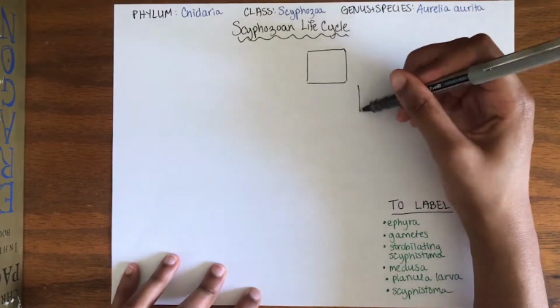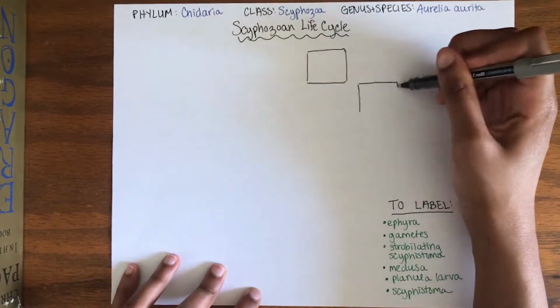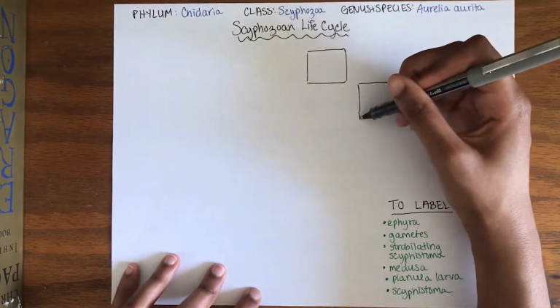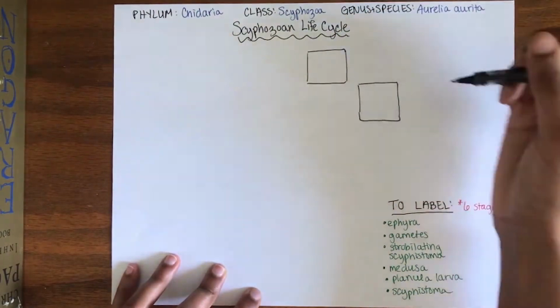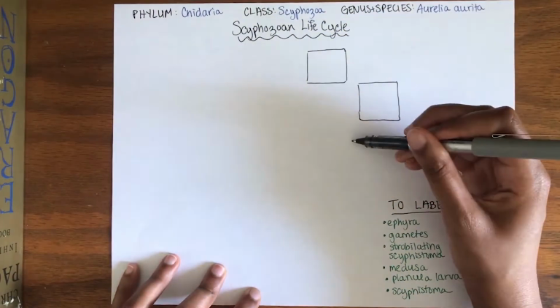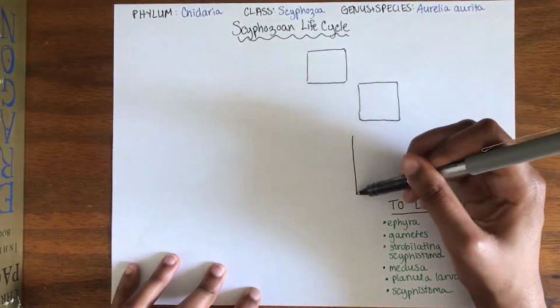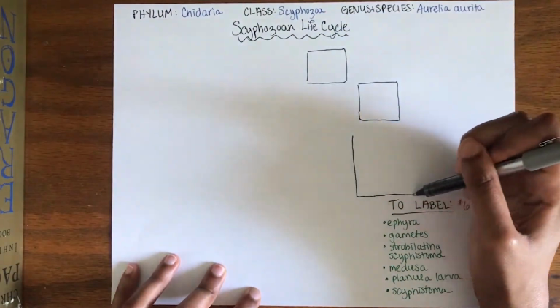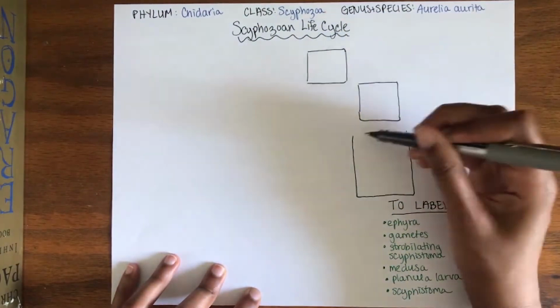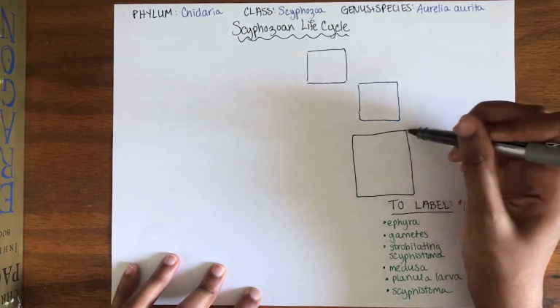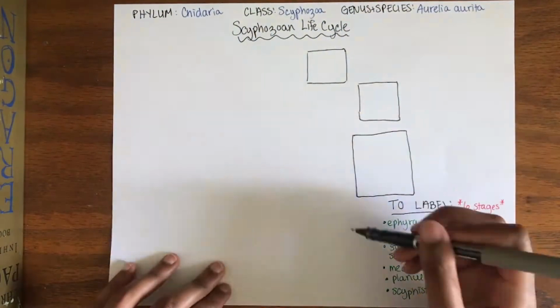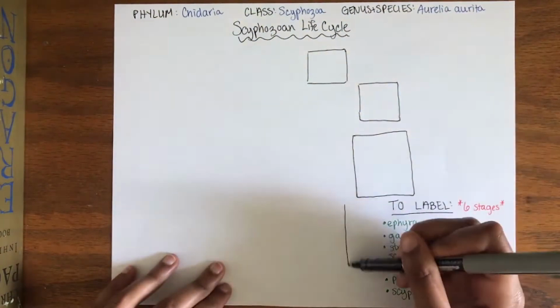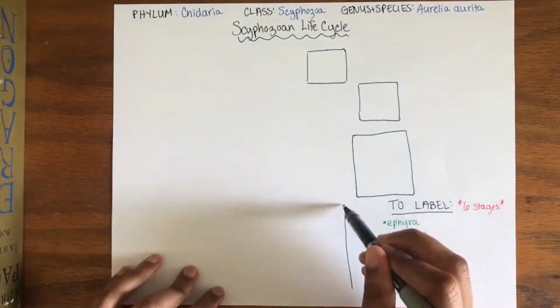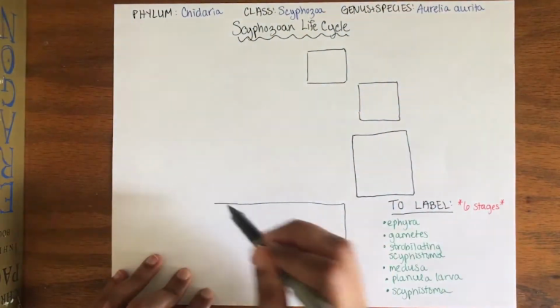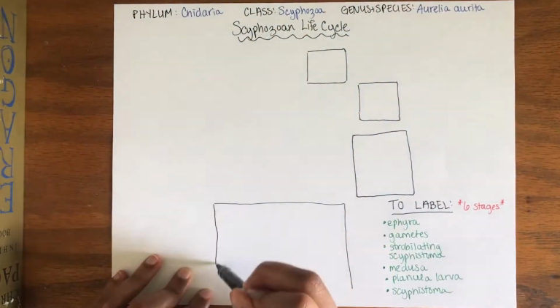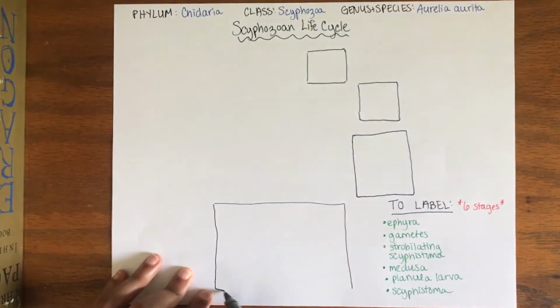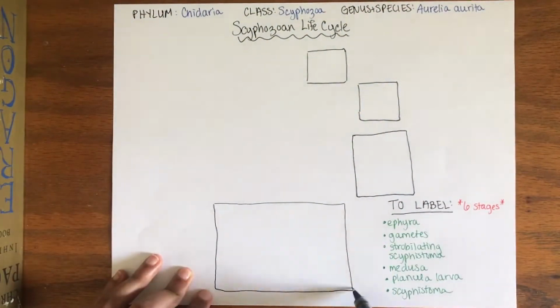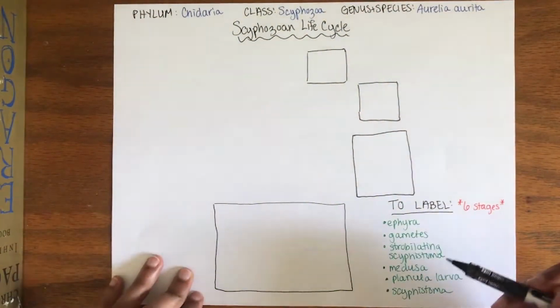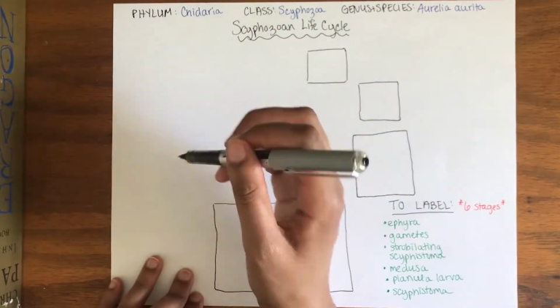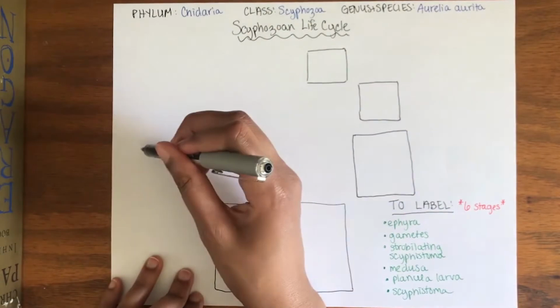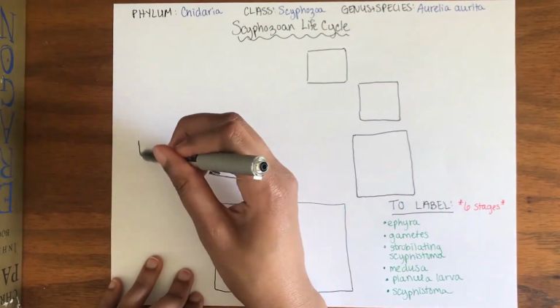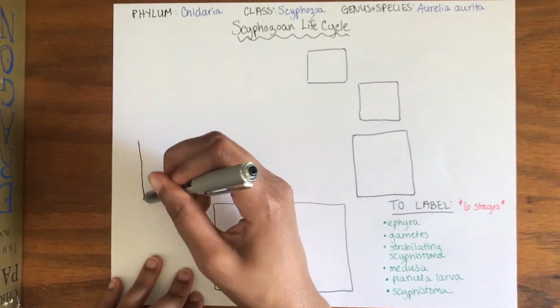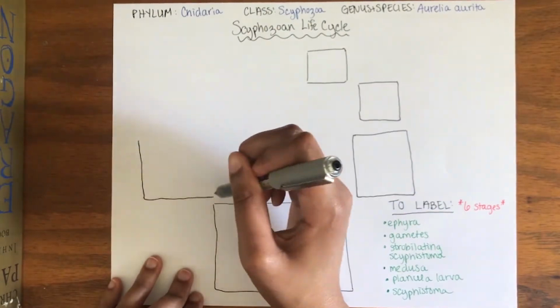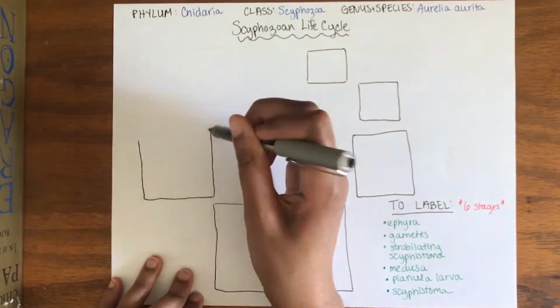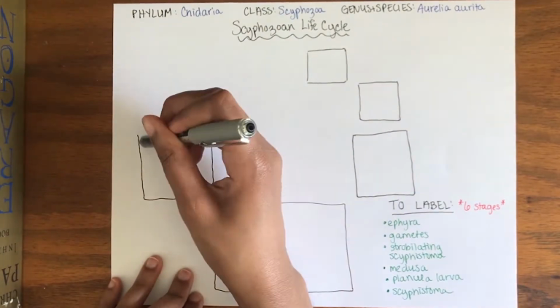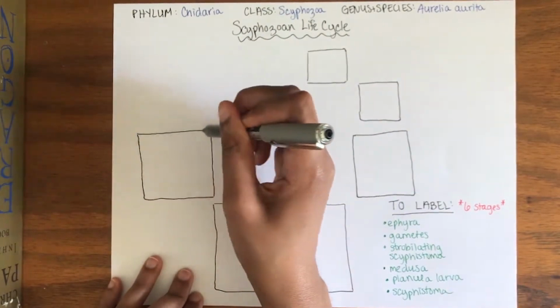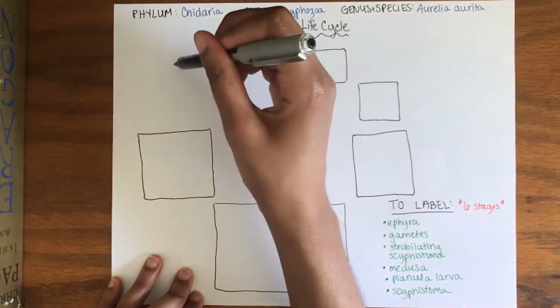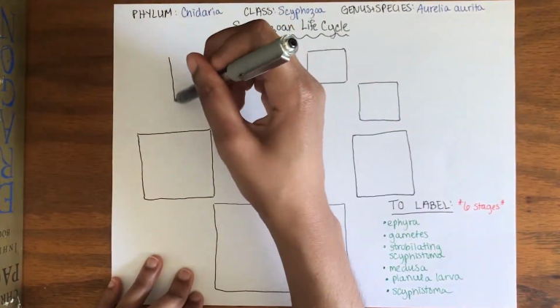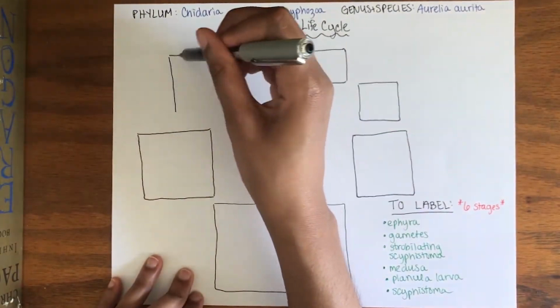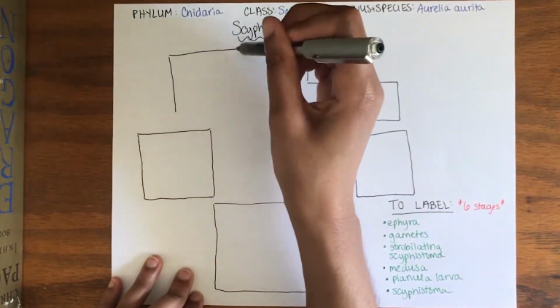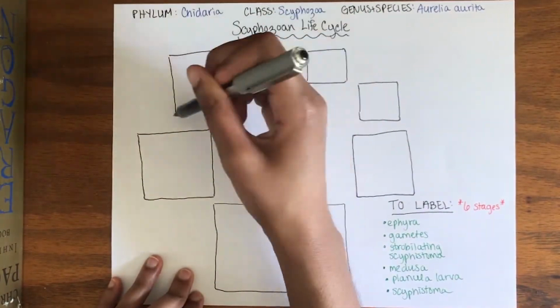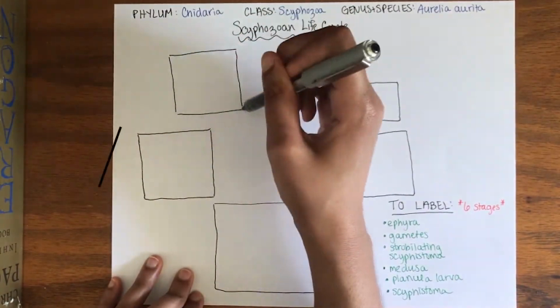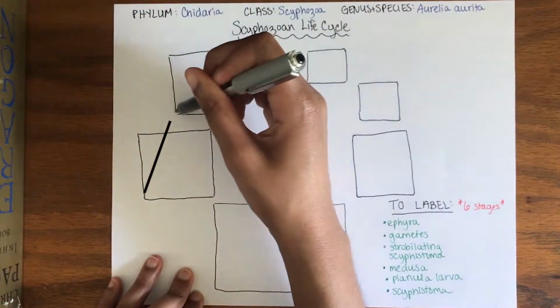Pause the video here and try to draw and label each stage within one of the six boxes.